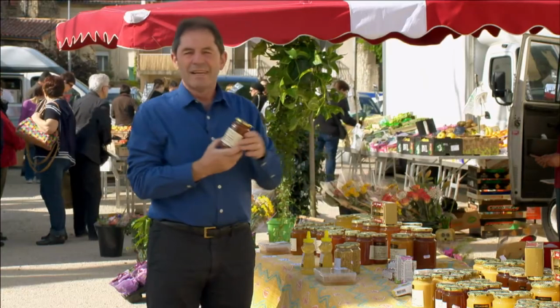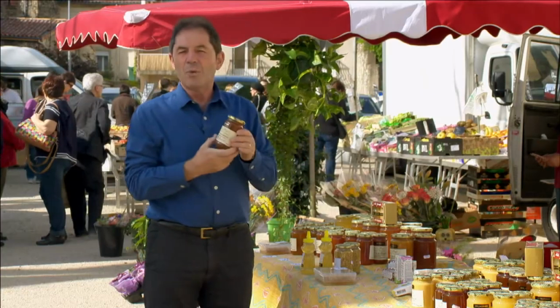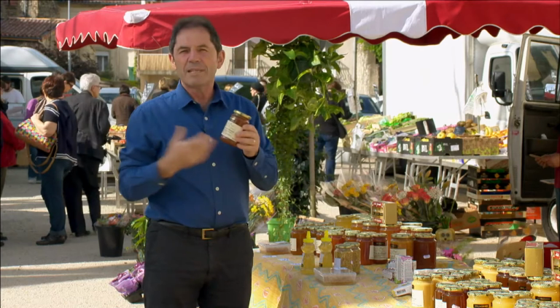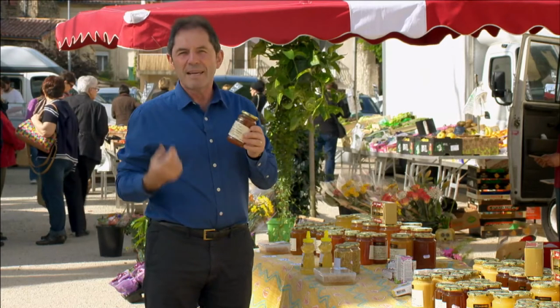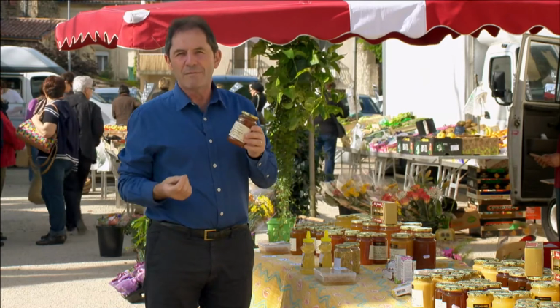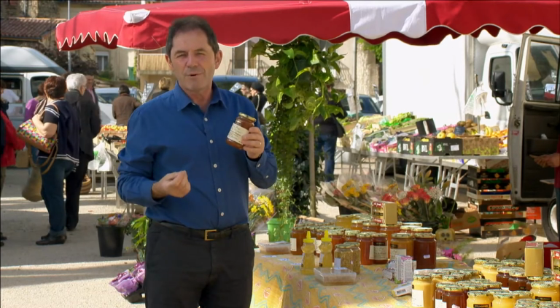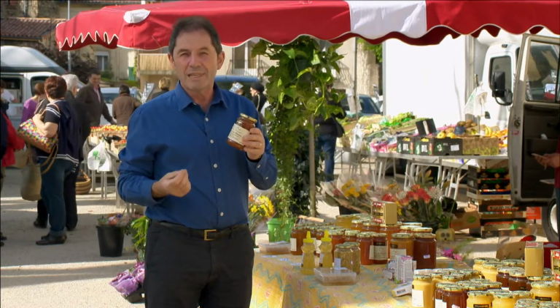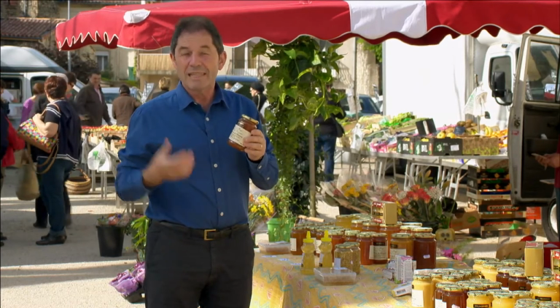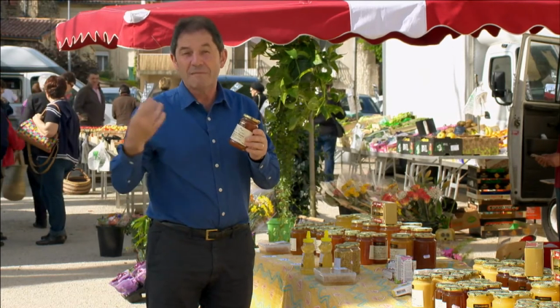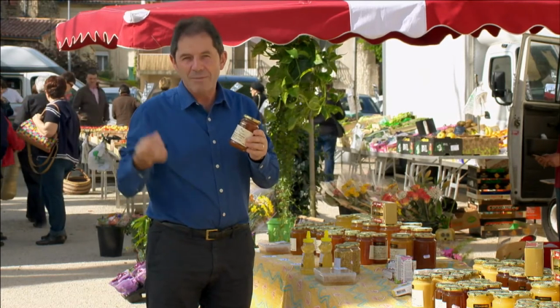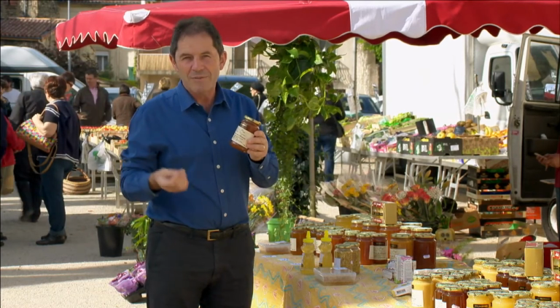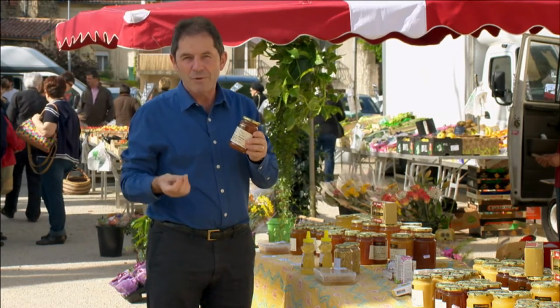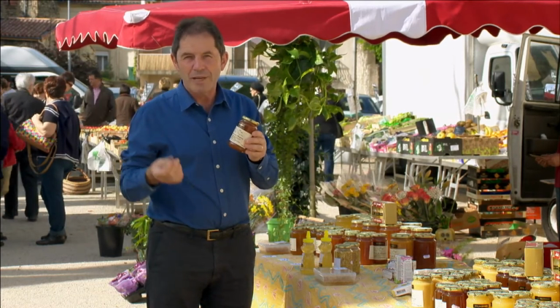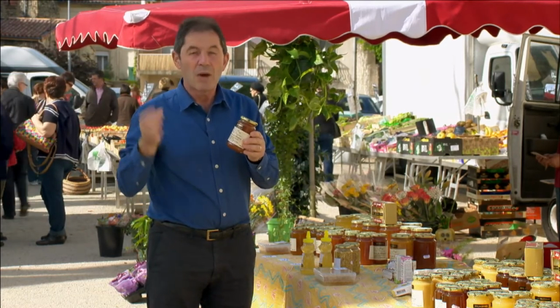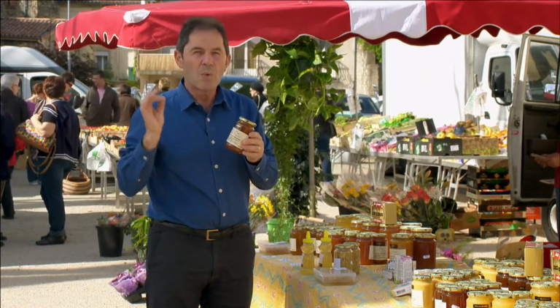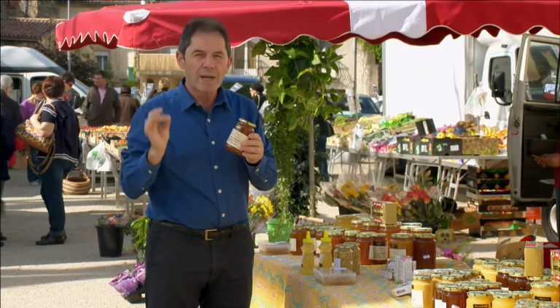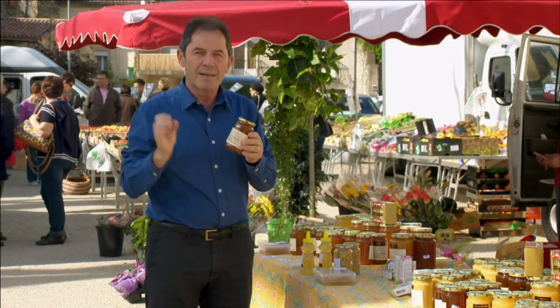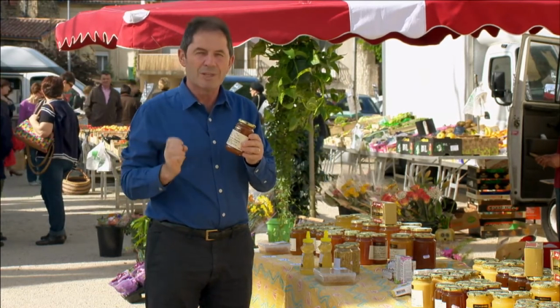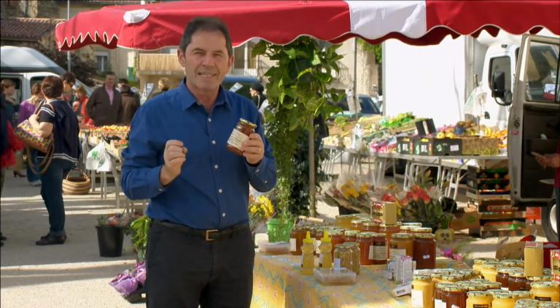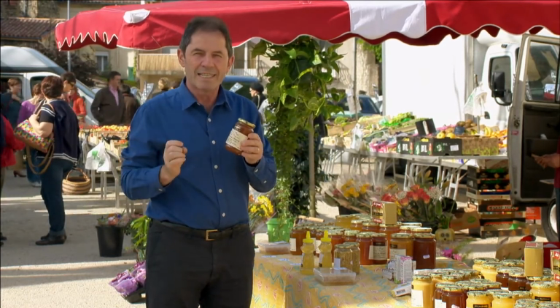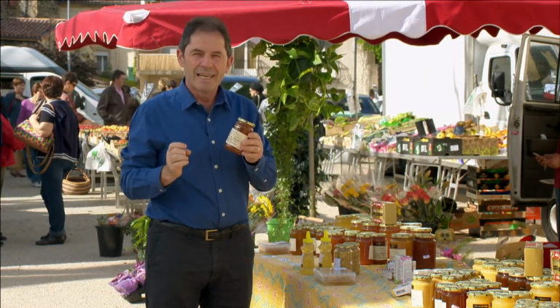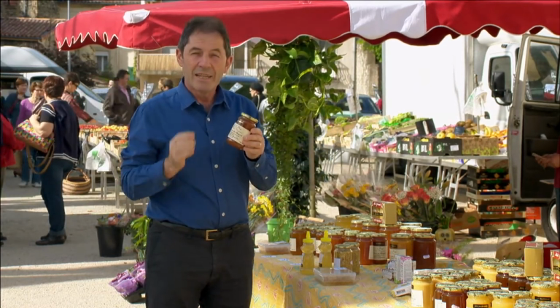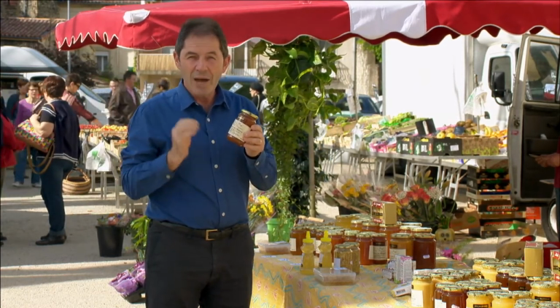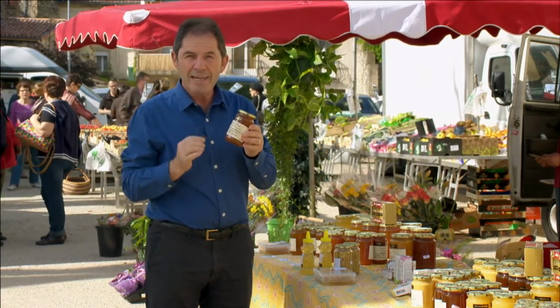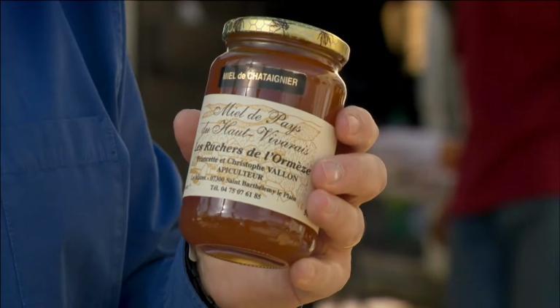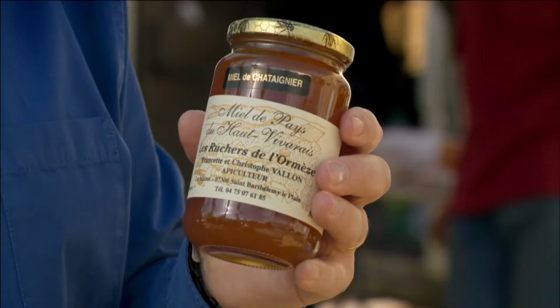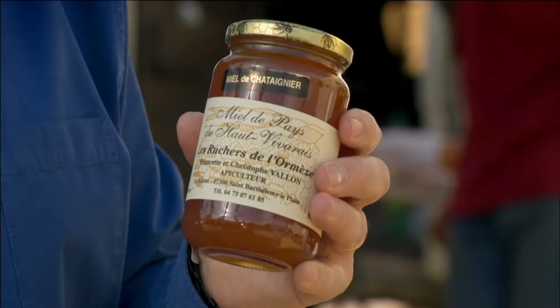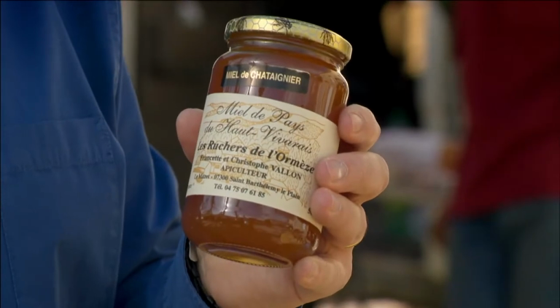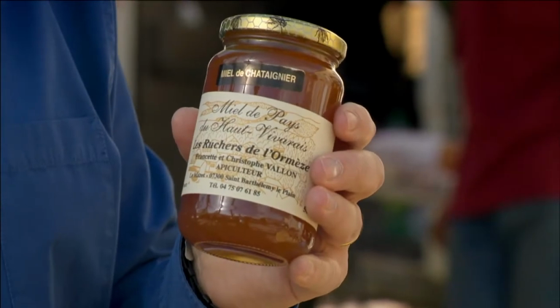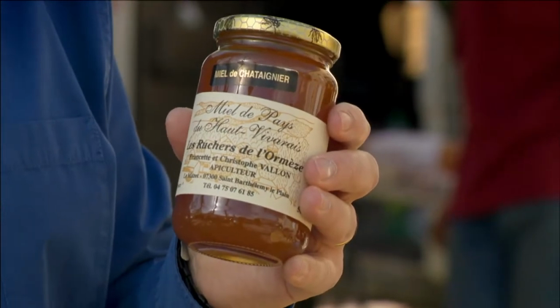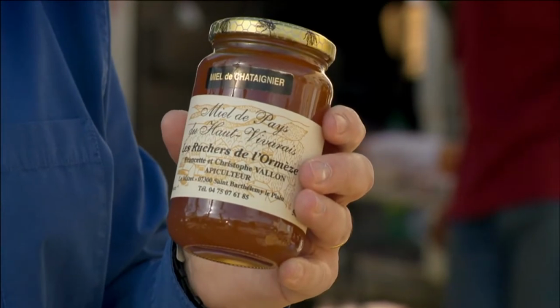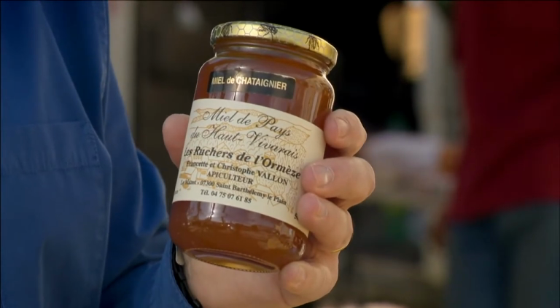The West Bank of the Rhône is famous for growing really good chestnuts, and the honey made out of chestnuts is outstanding.